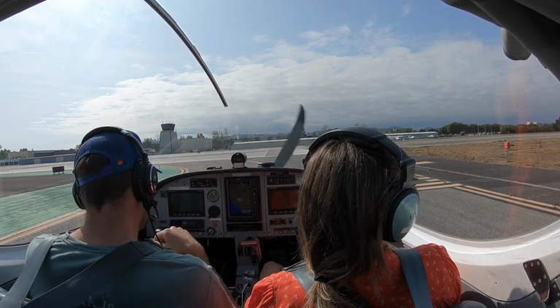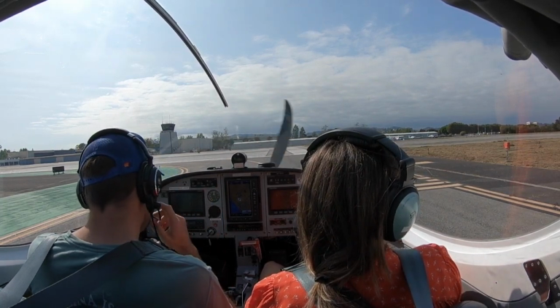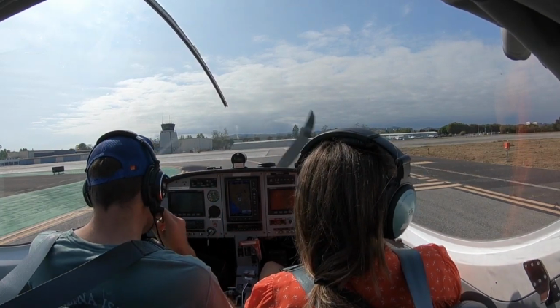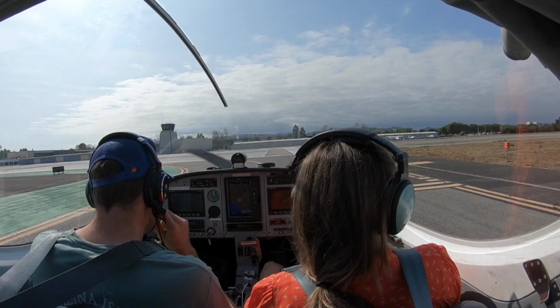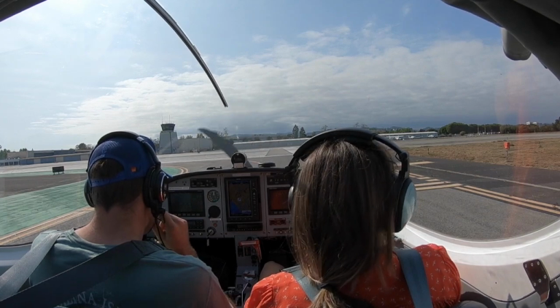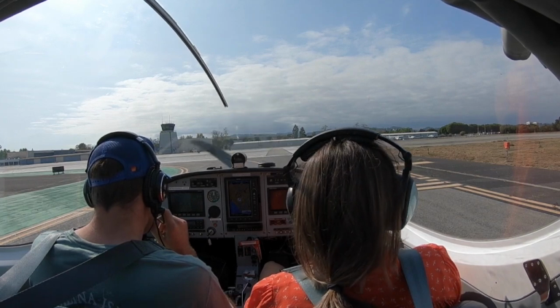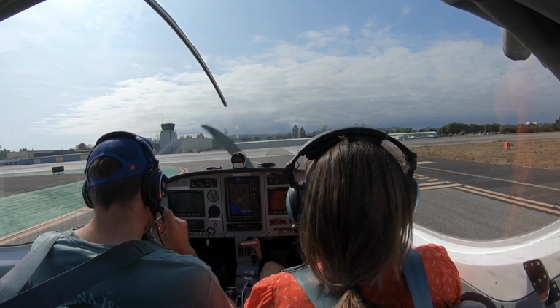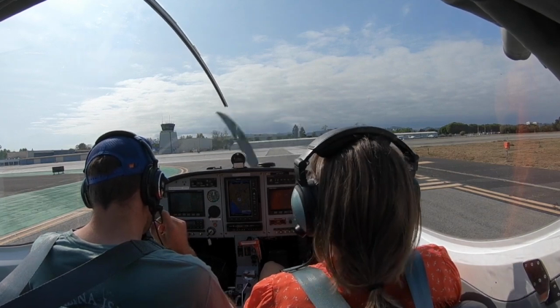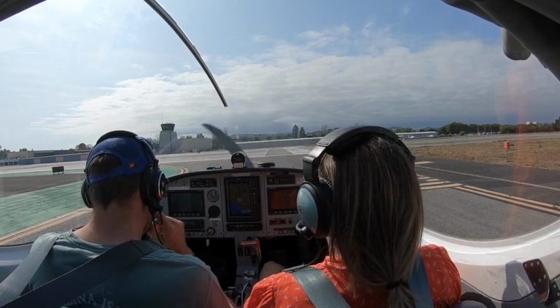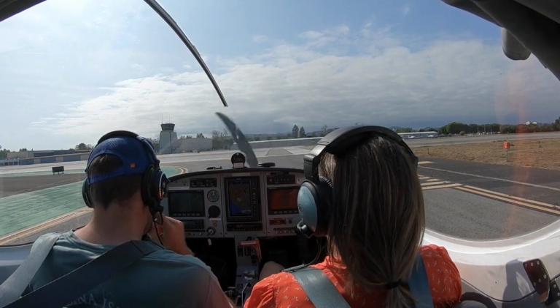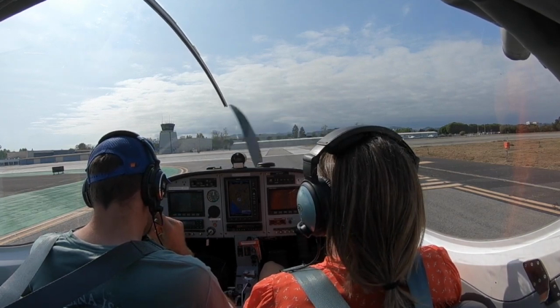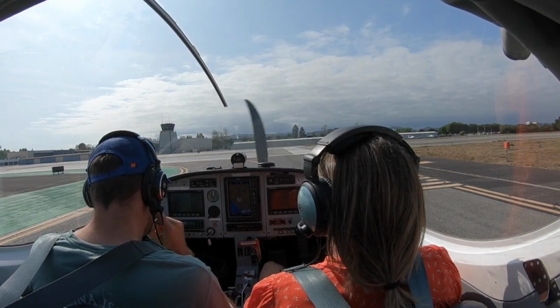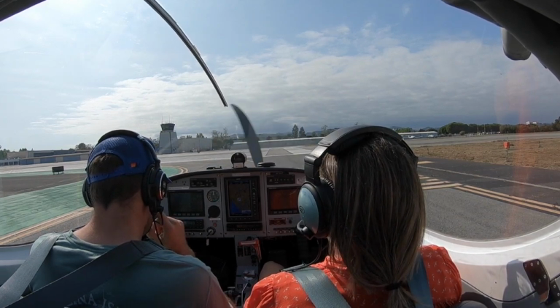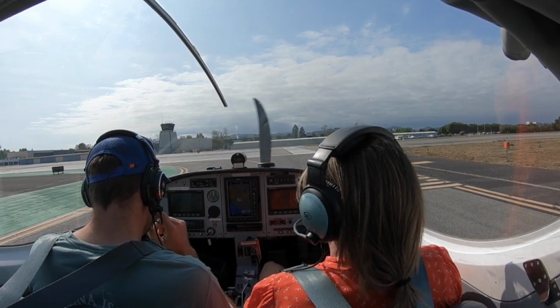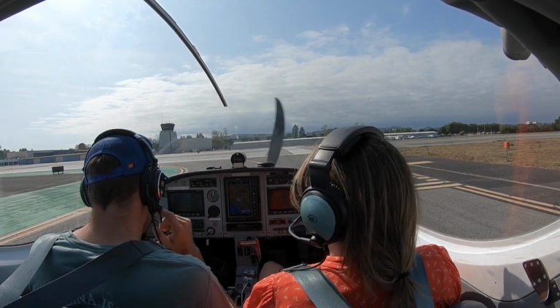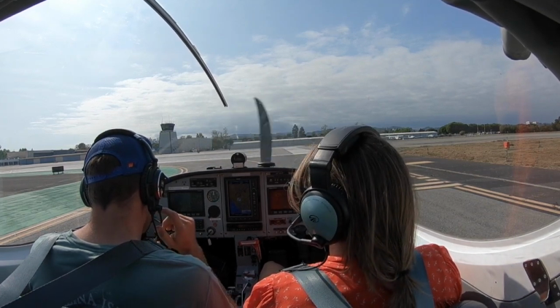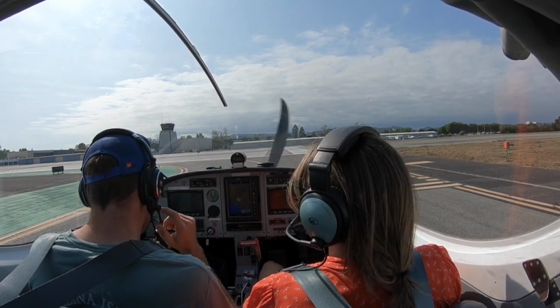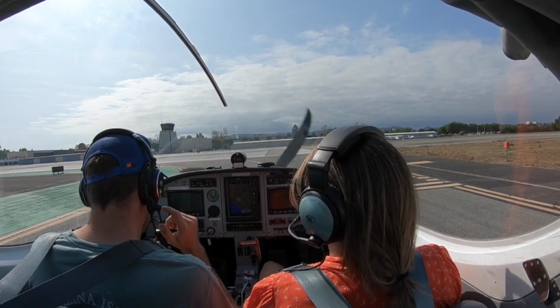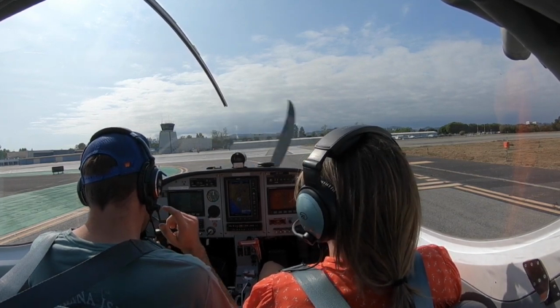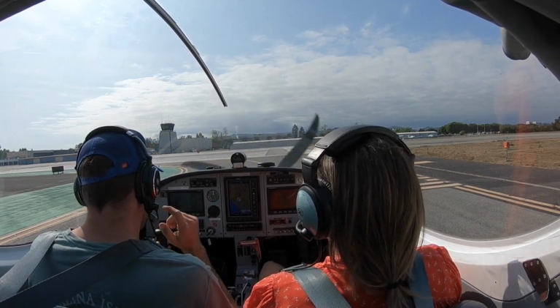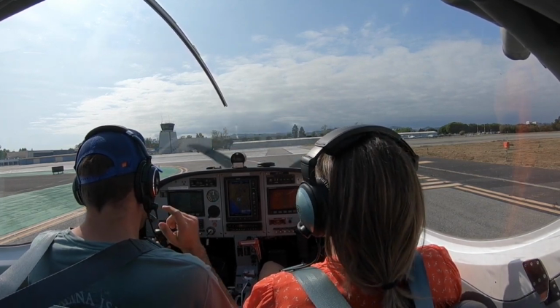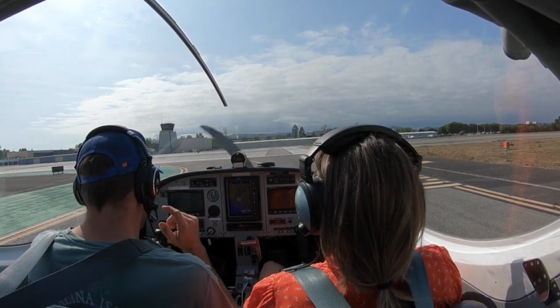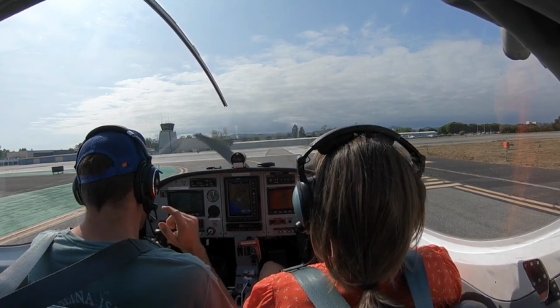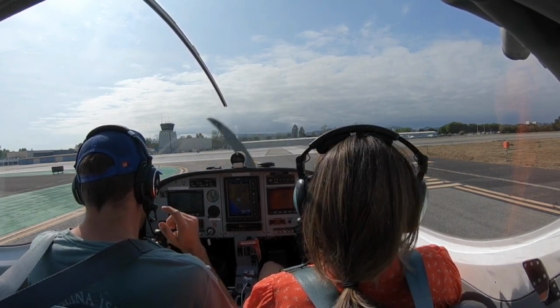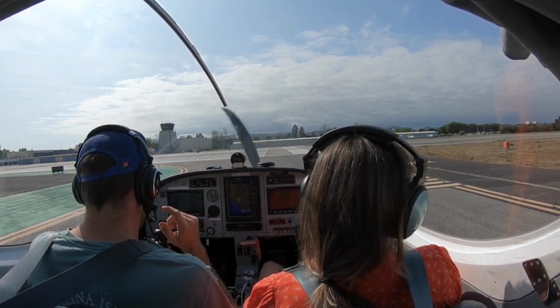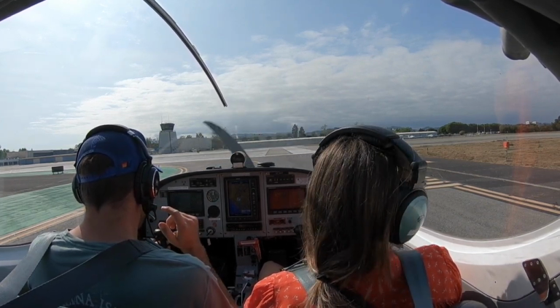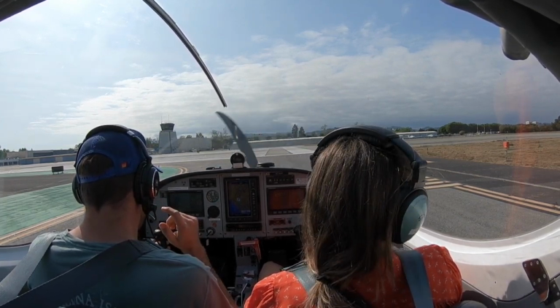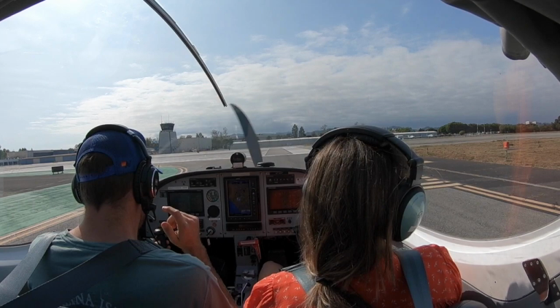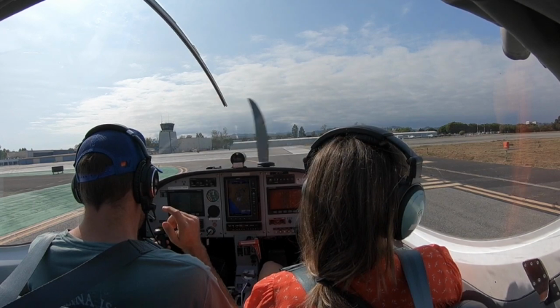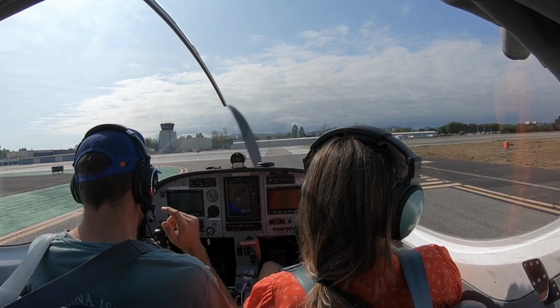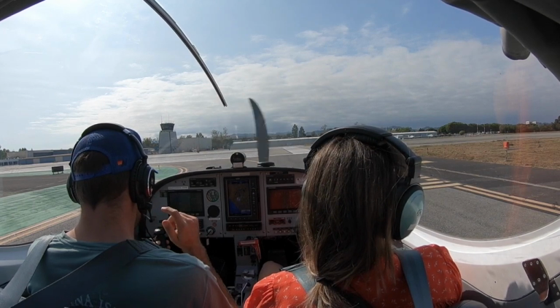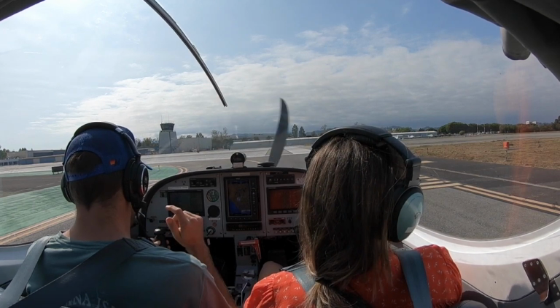Remember 427R, Santa Monica Tower, approved as requested, runway 21, clear for takeoff. Runway 21, clear for takeoff, 427R.